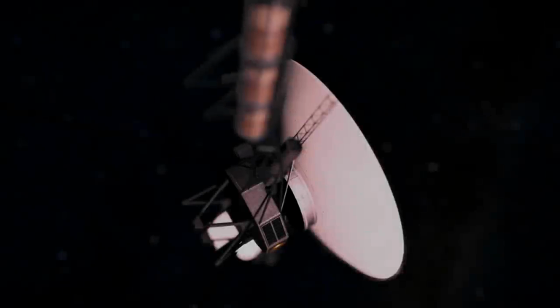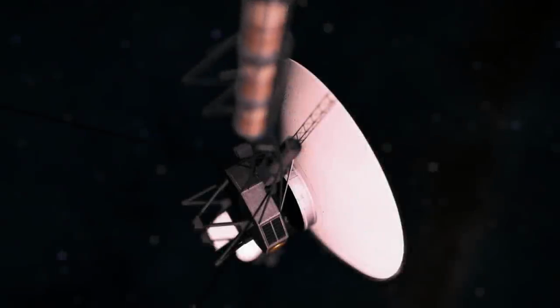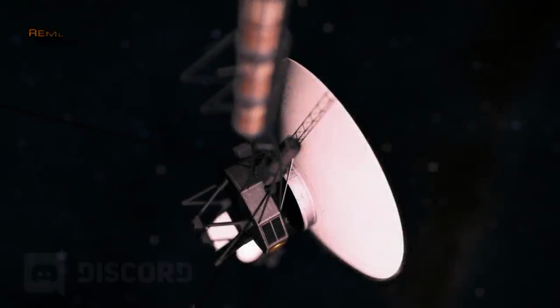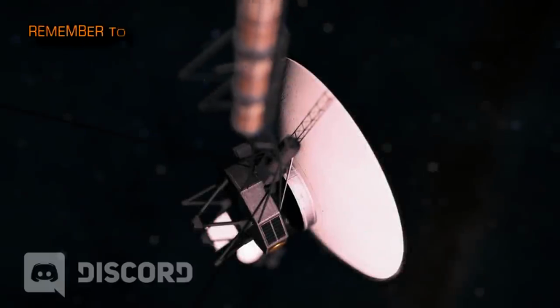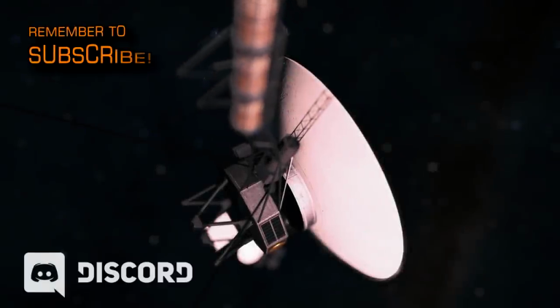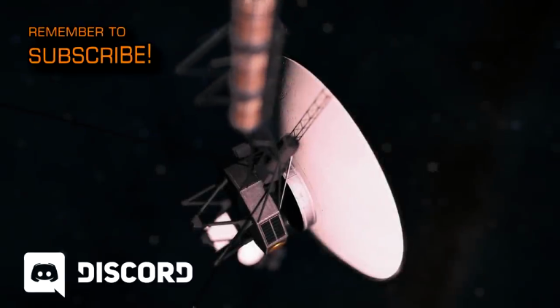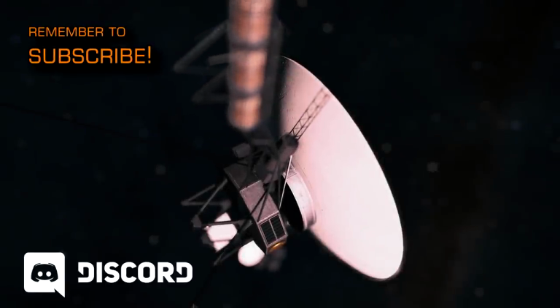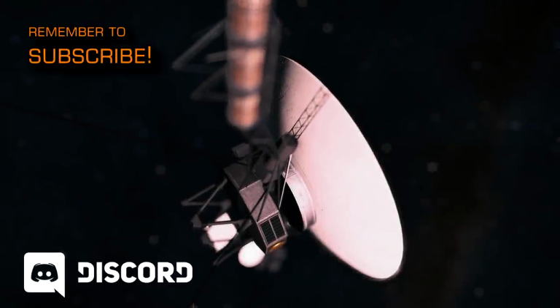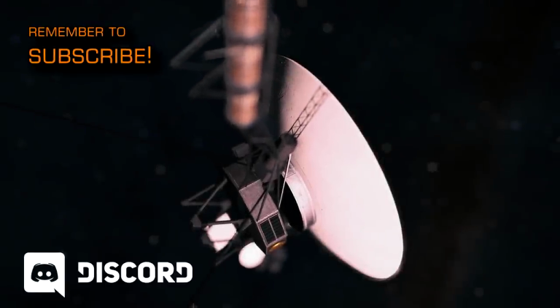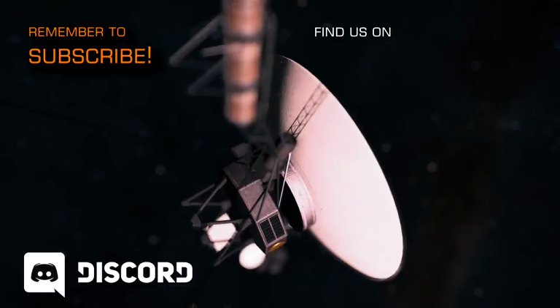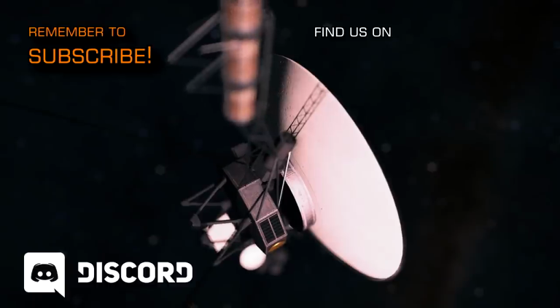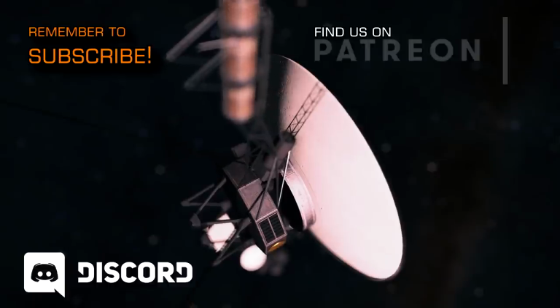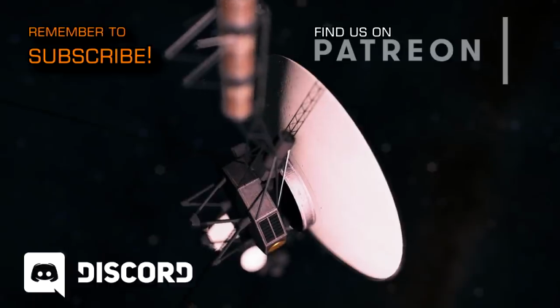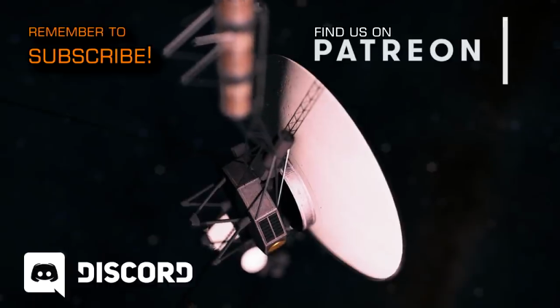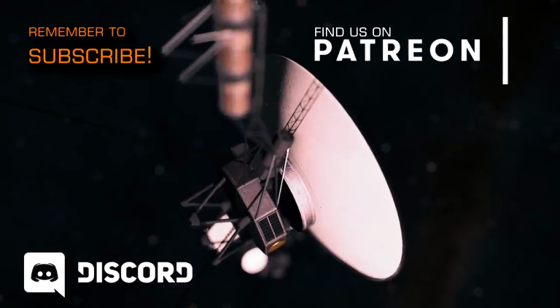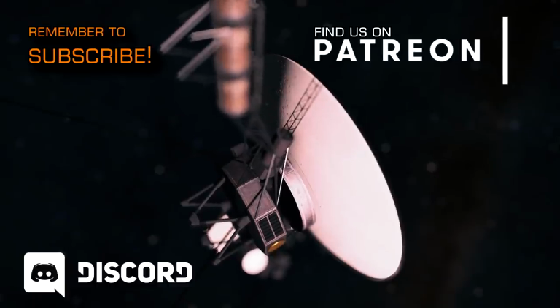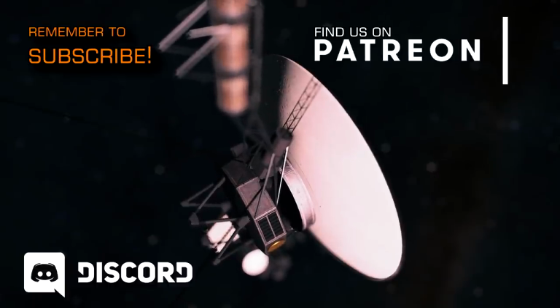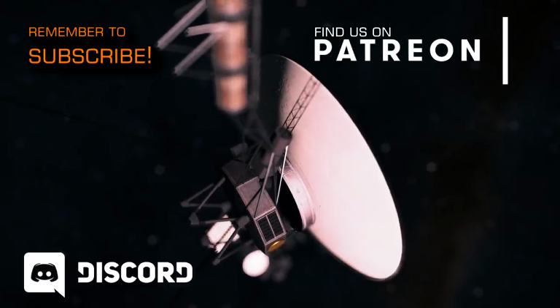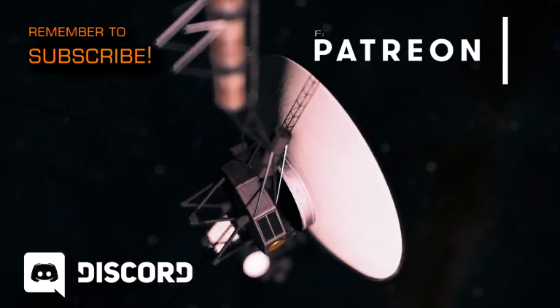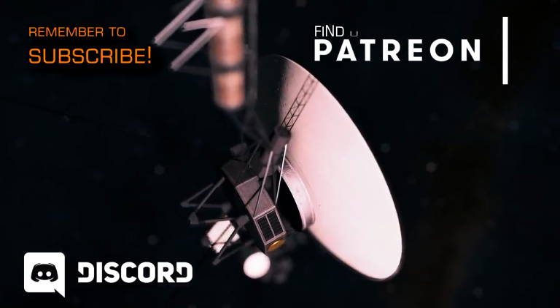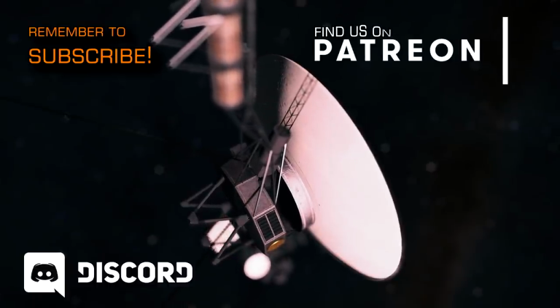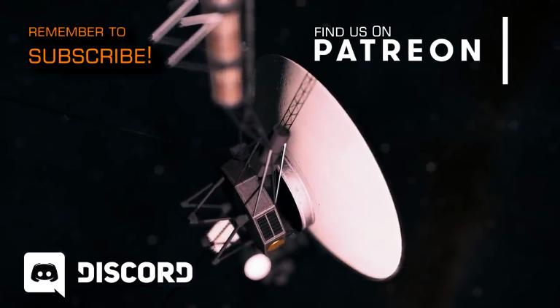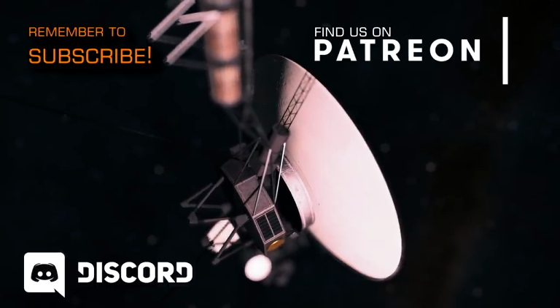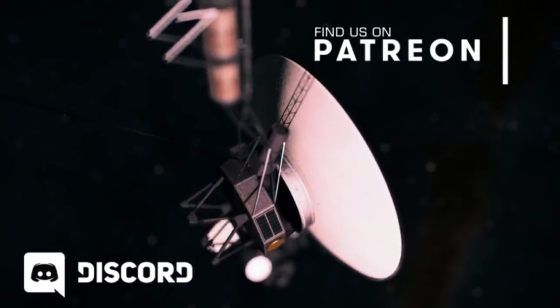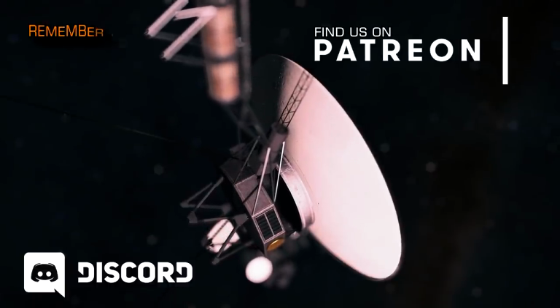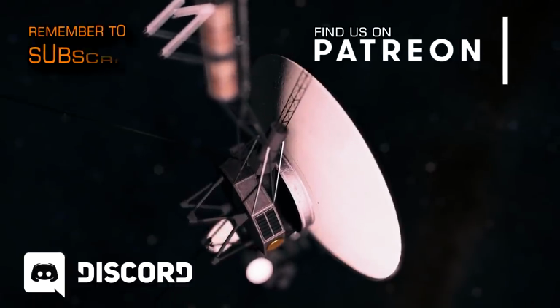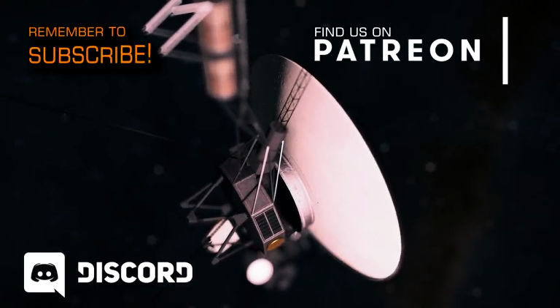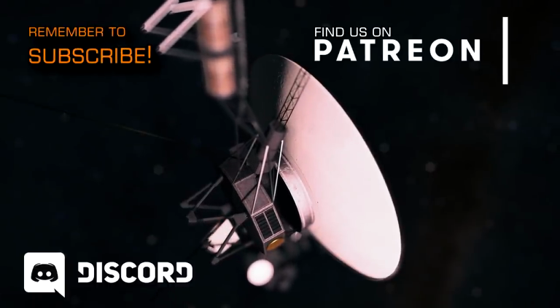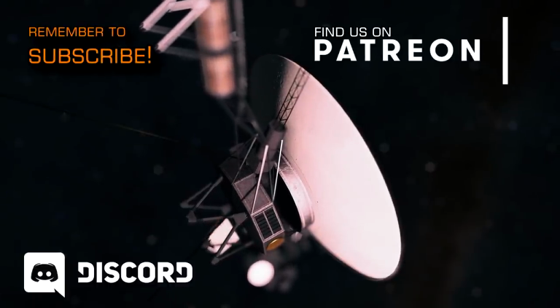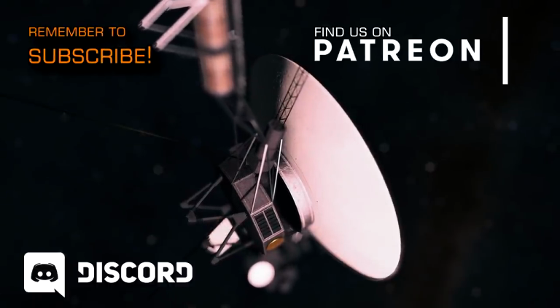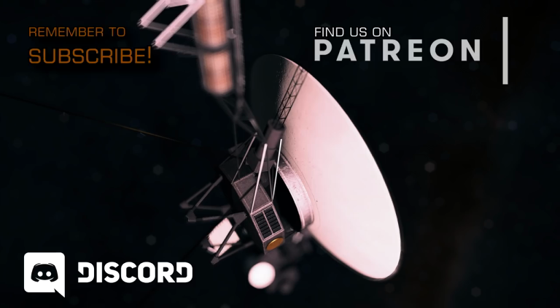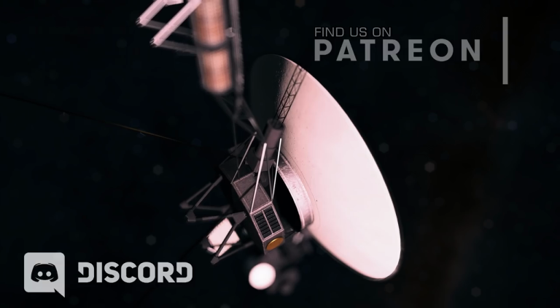If you enjoyed this video consider subscribing to the channel and also click the little bell icon to make sure you don't miss any of our future videos.